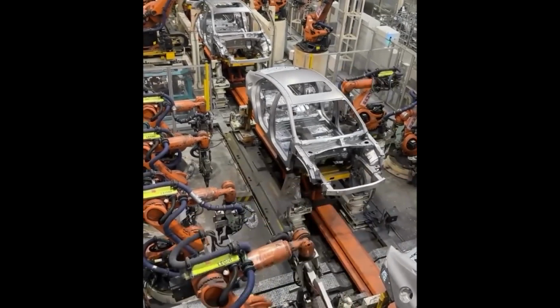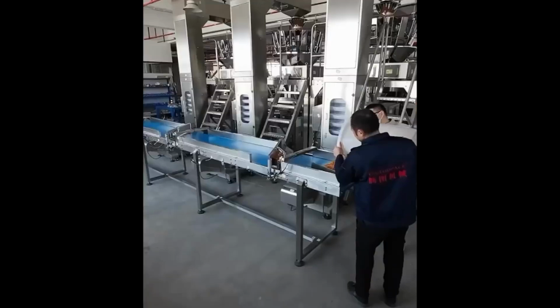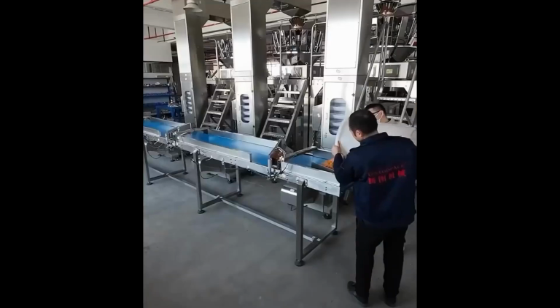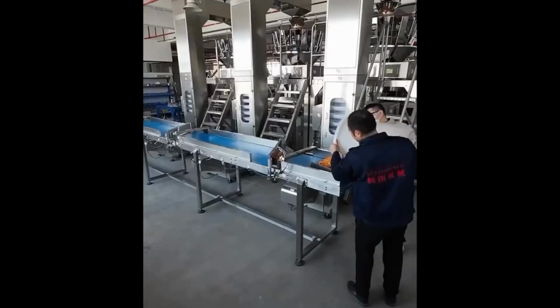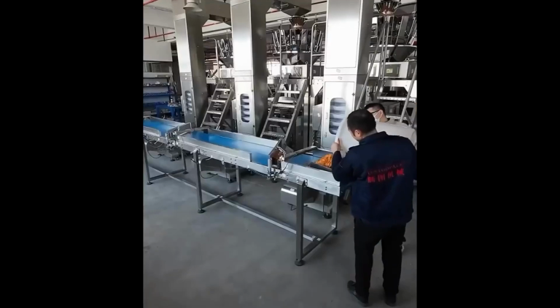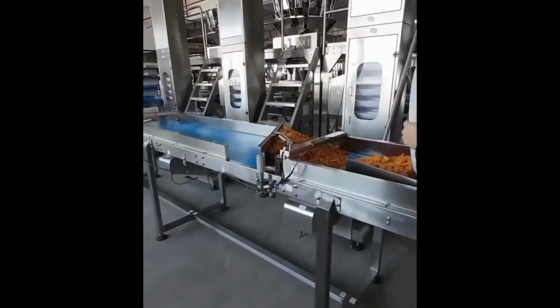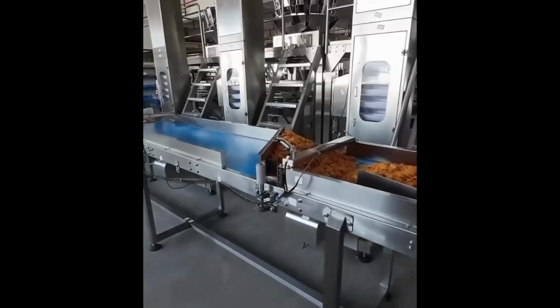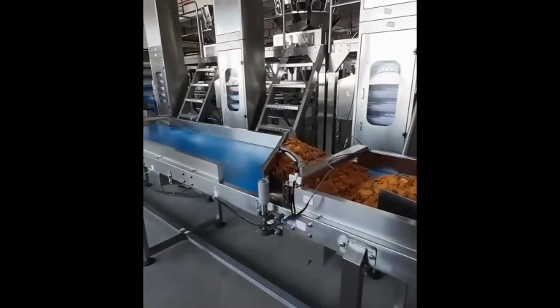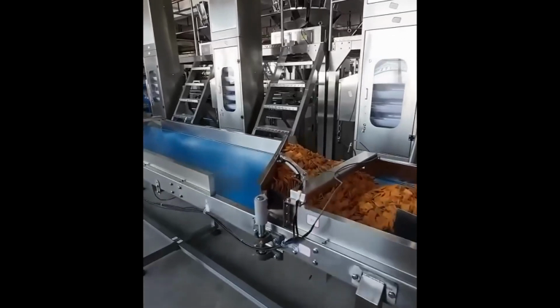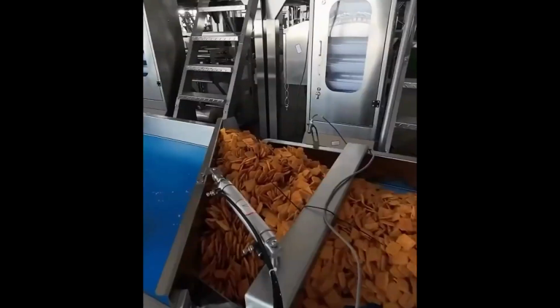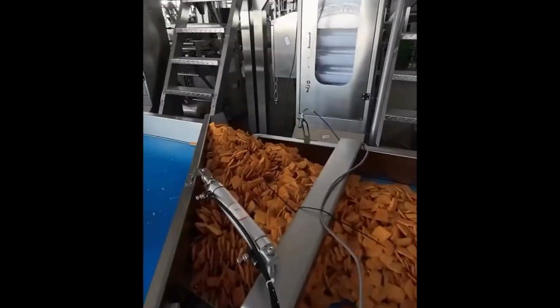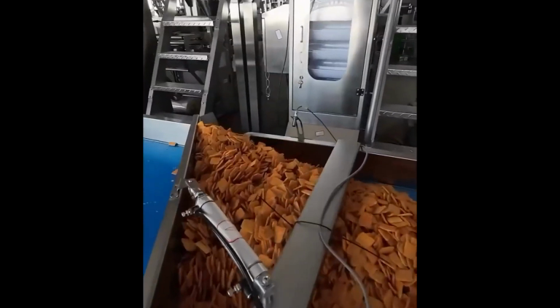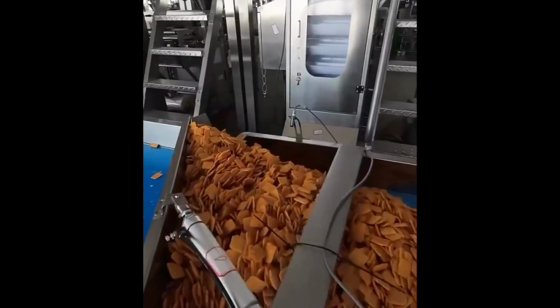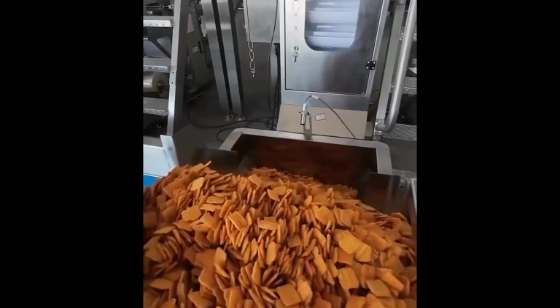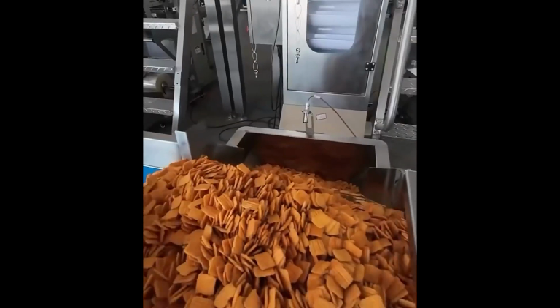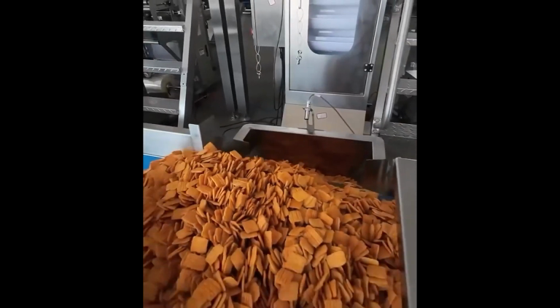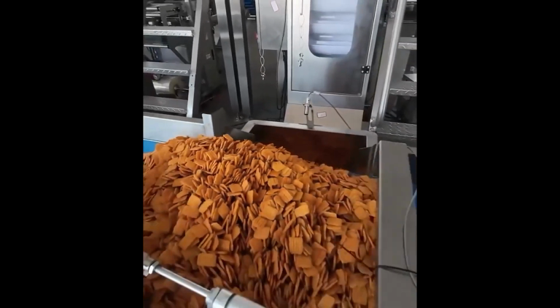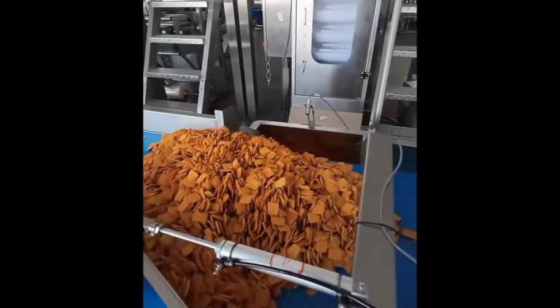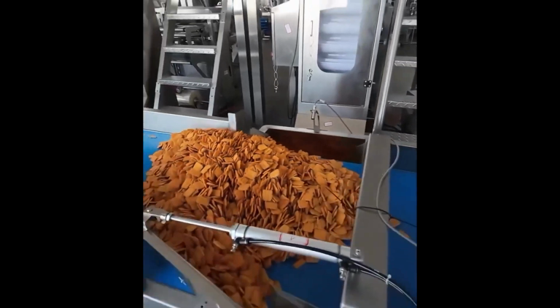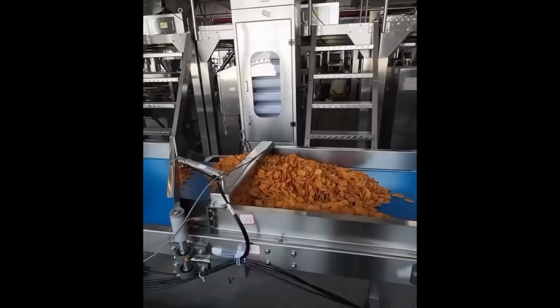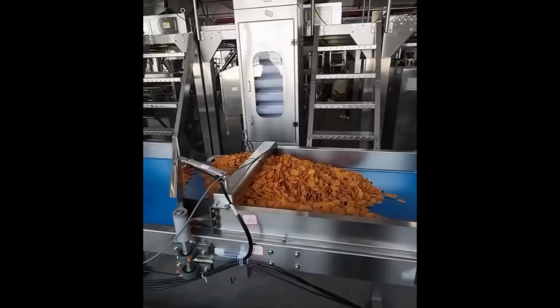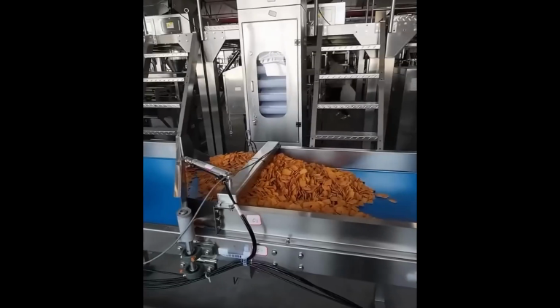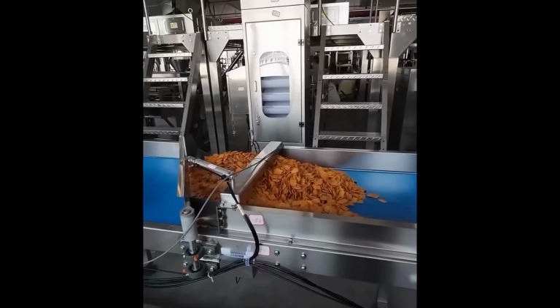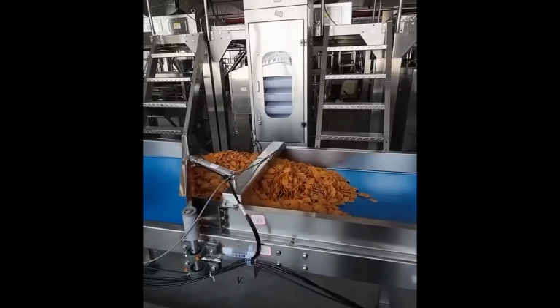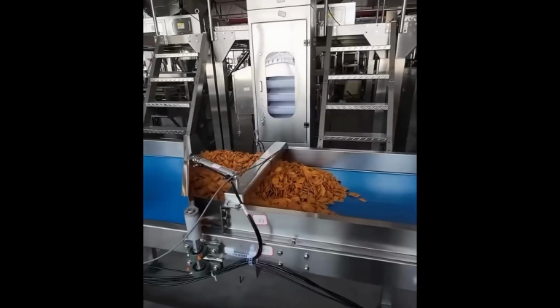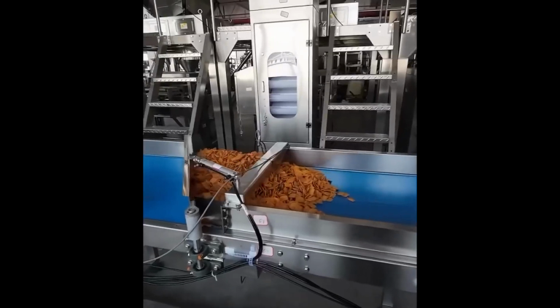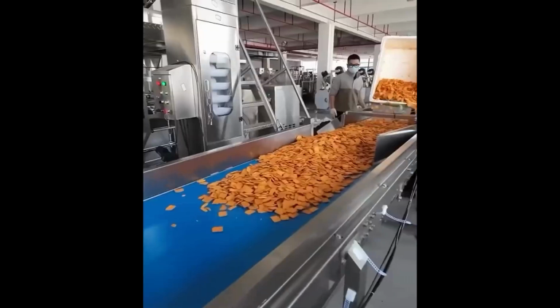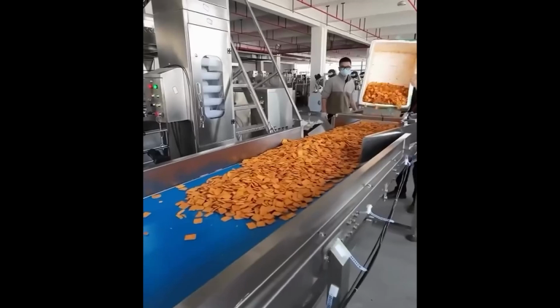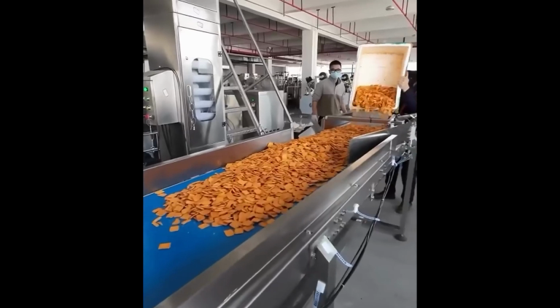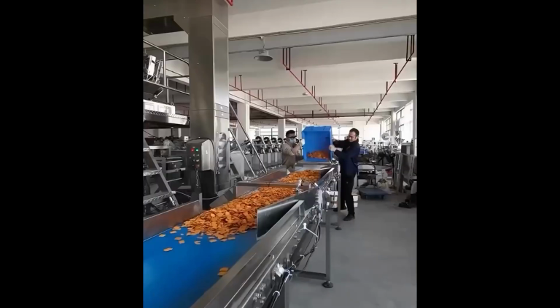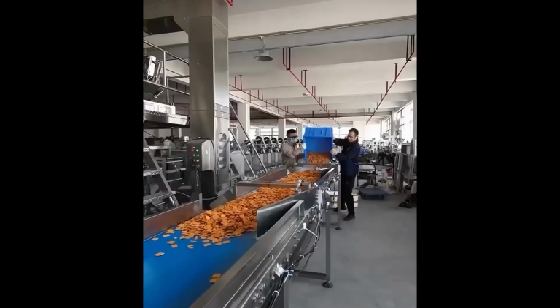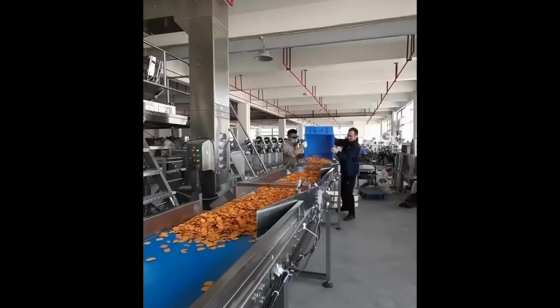Chips and flow. Precisely weighed. Neatly packed. Done. Snack production in a nutshell.